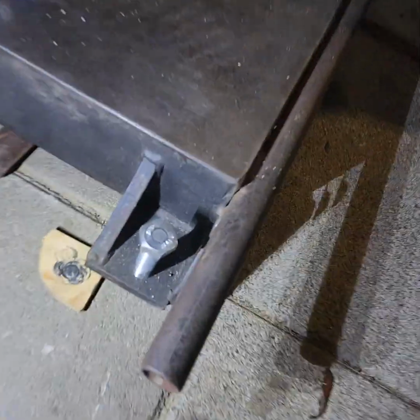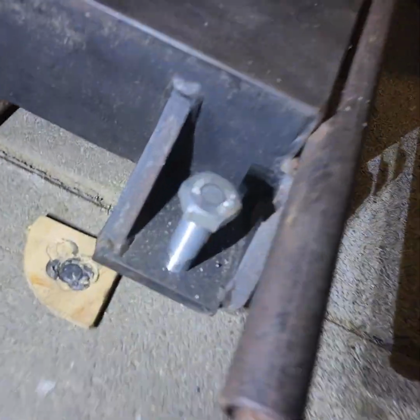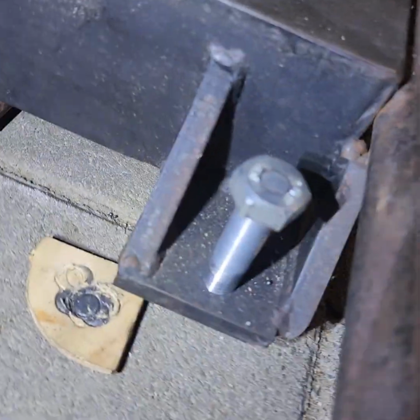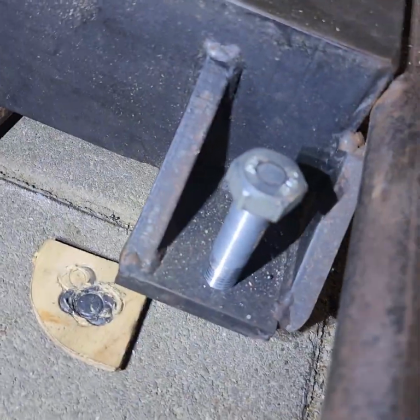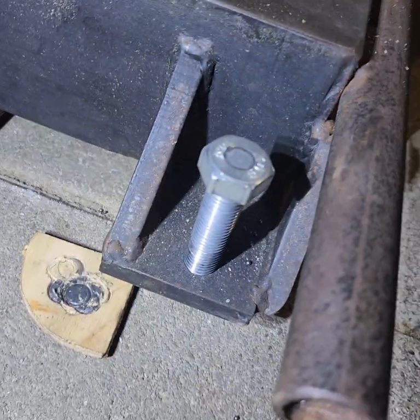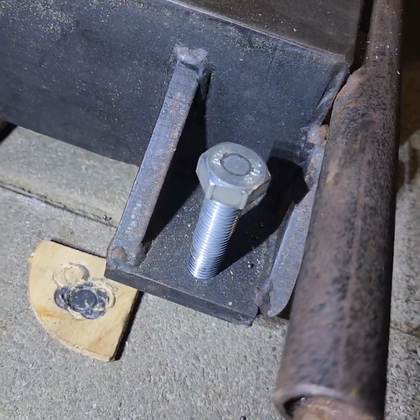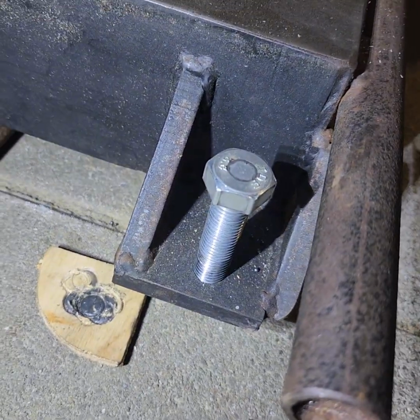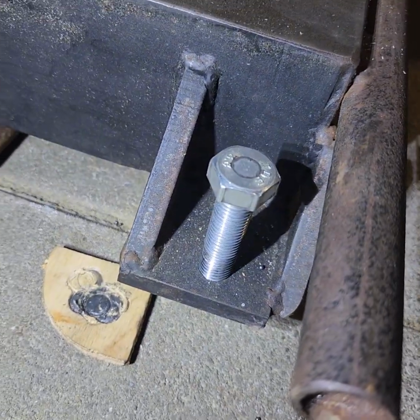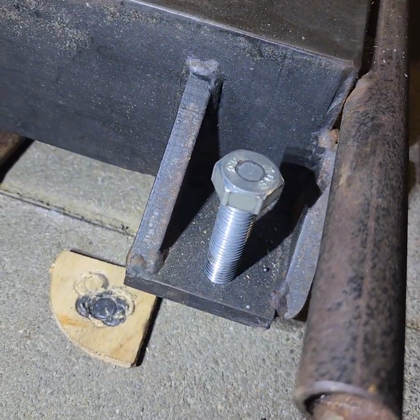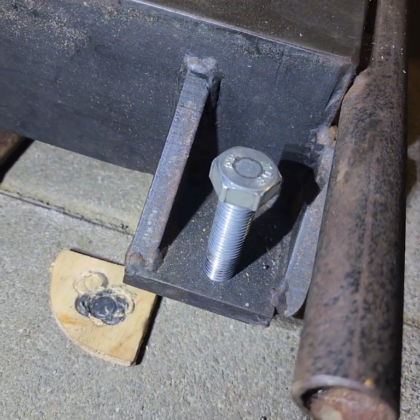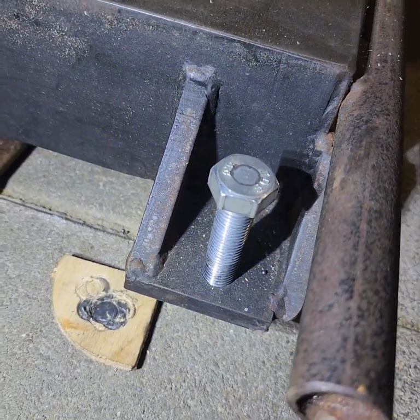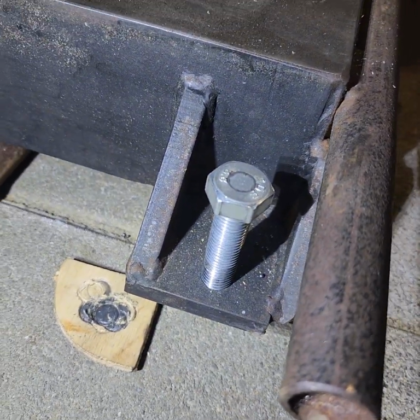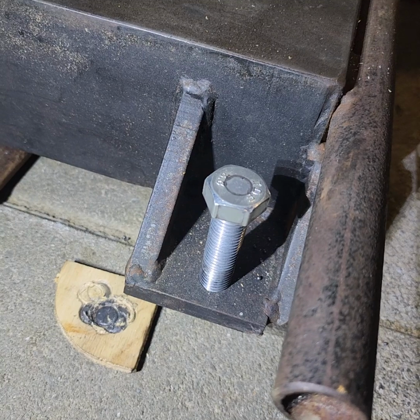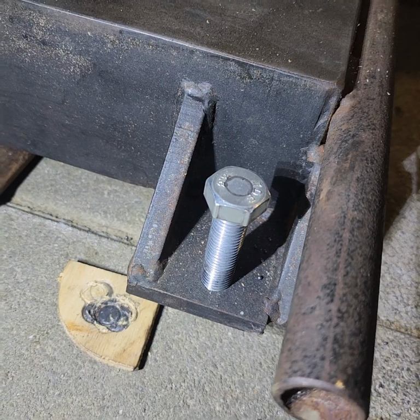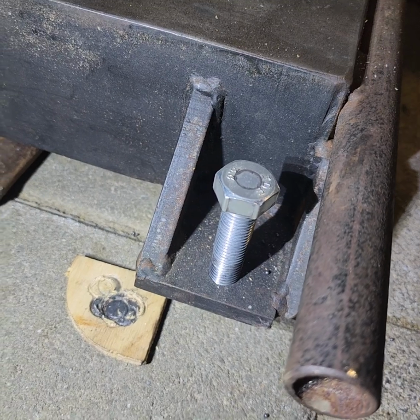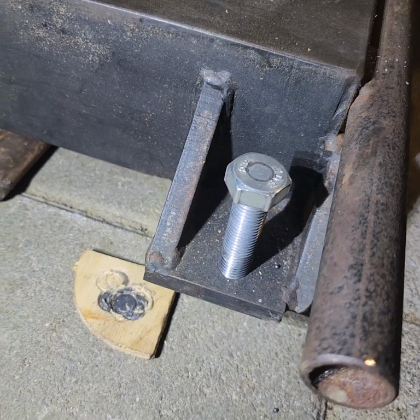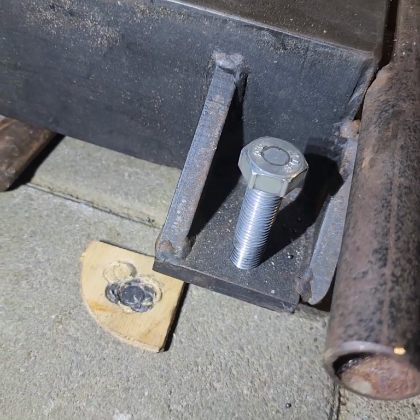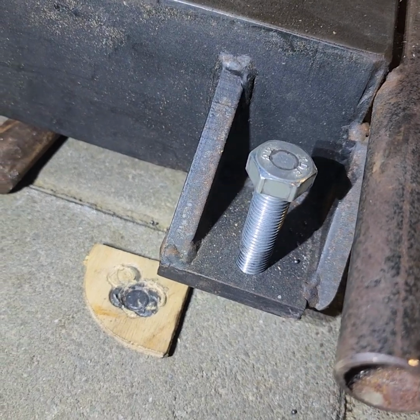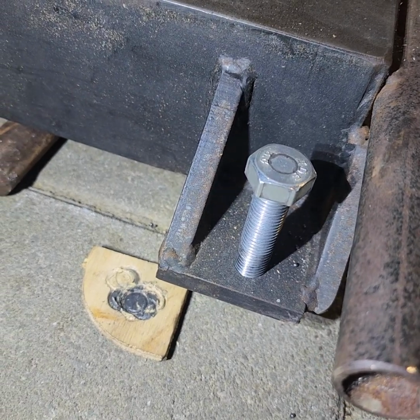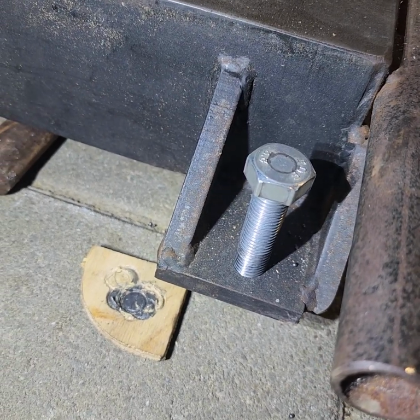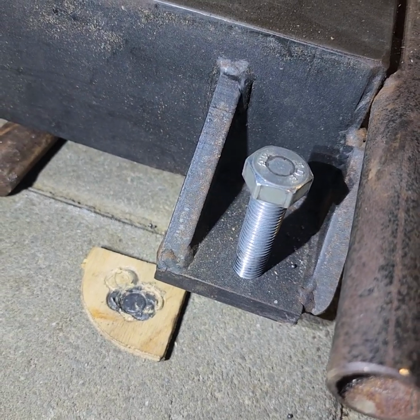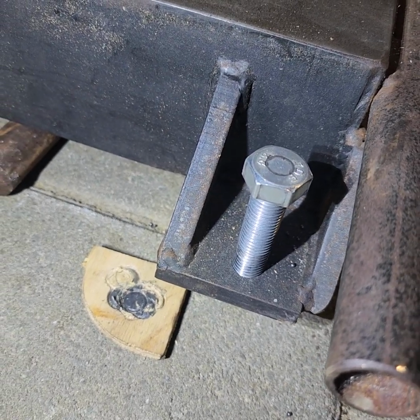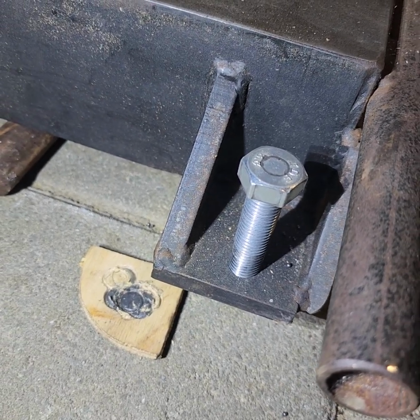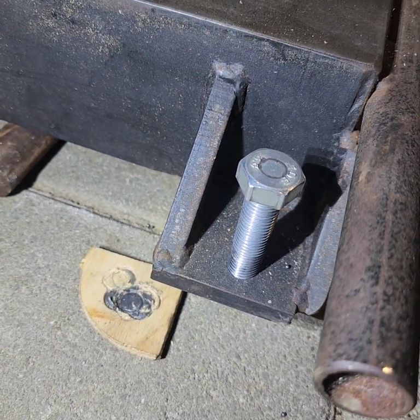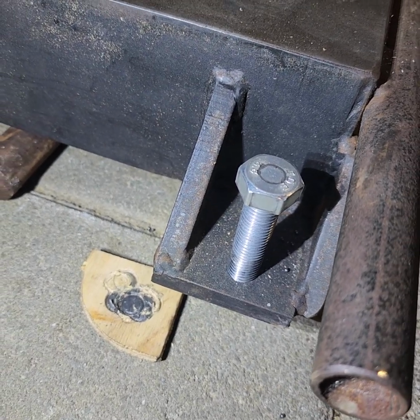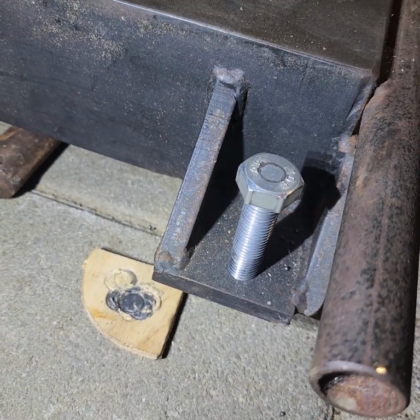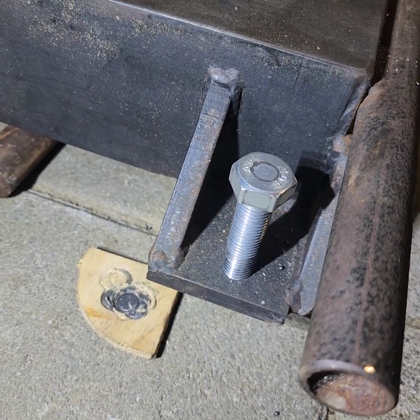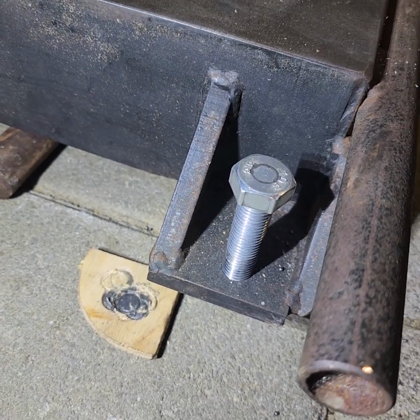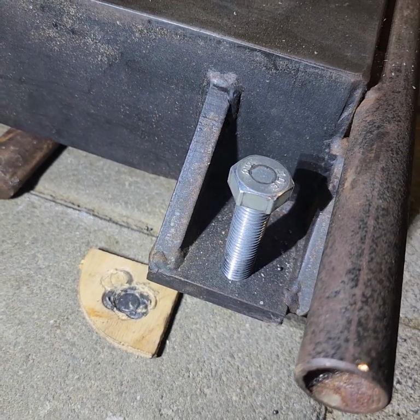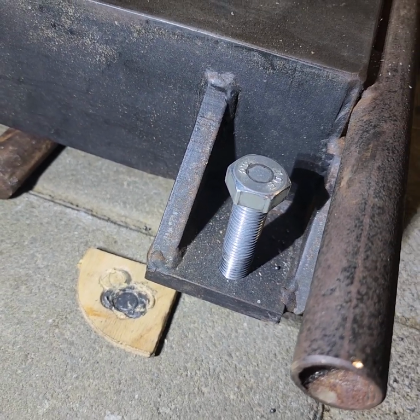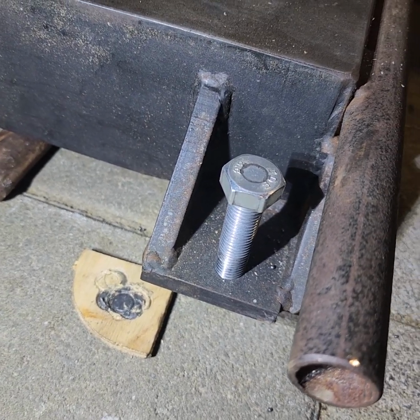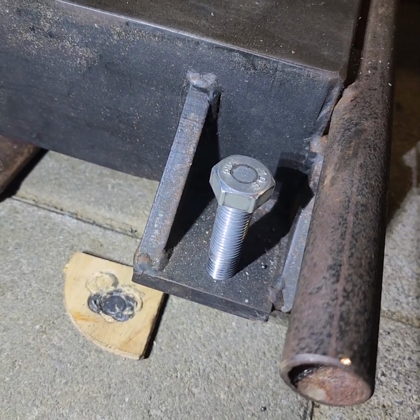I've been using these big bolts temporarily just for moving it around. You can see the piece of plywood to protect the ground, and that's where they go.